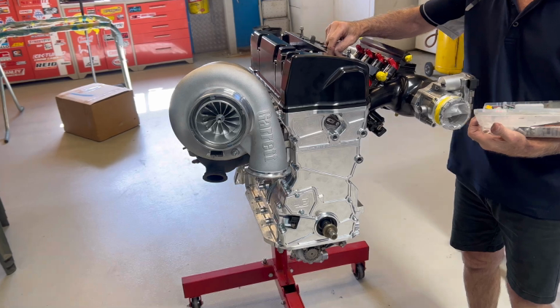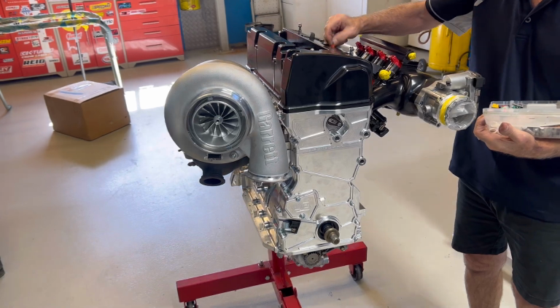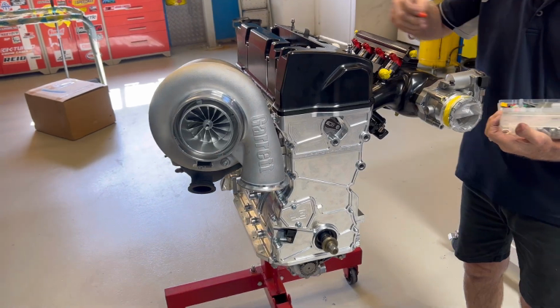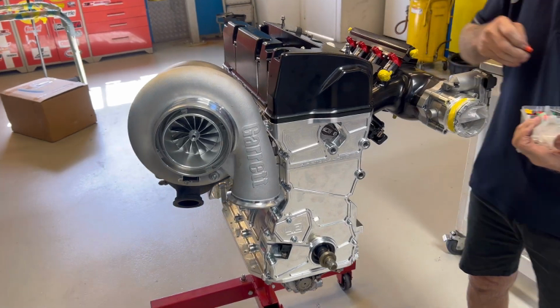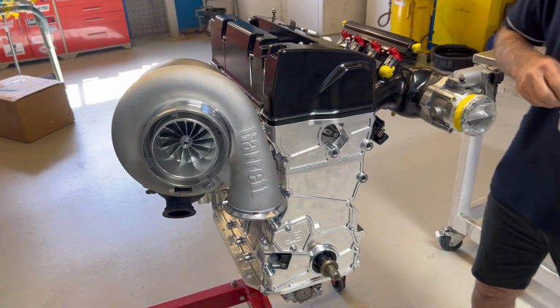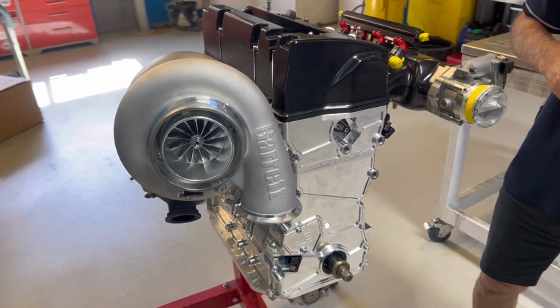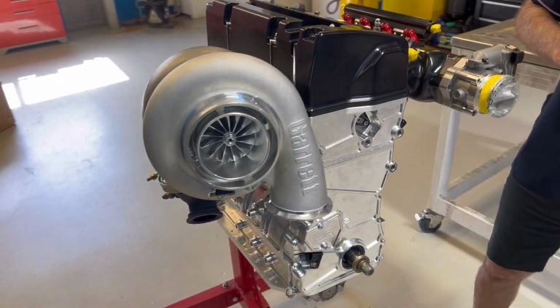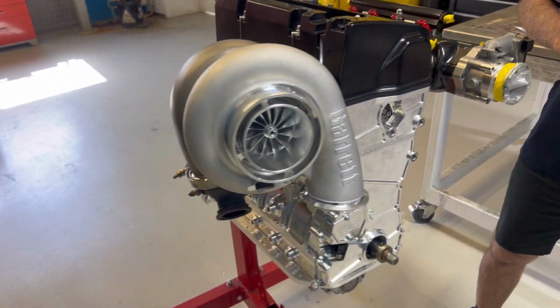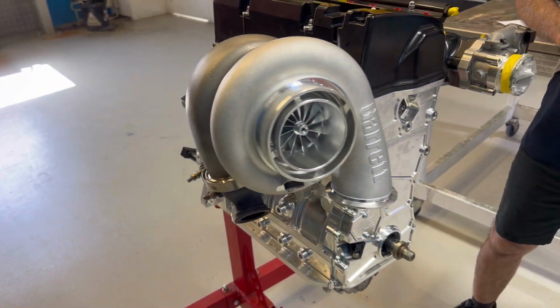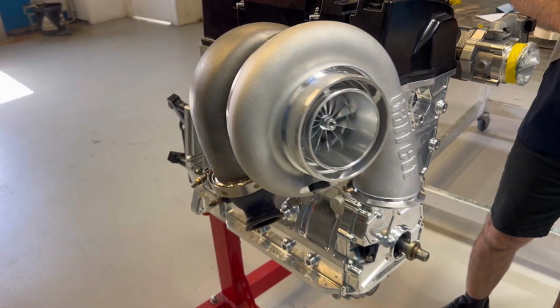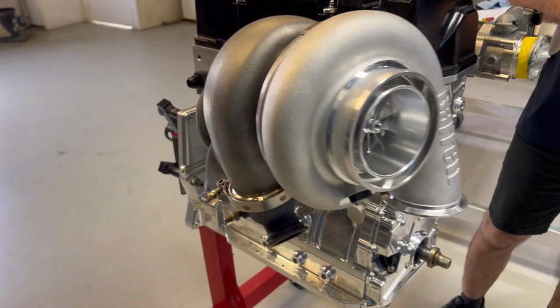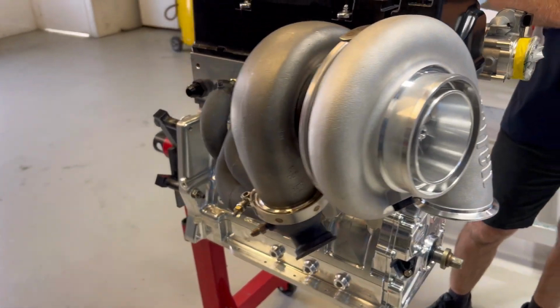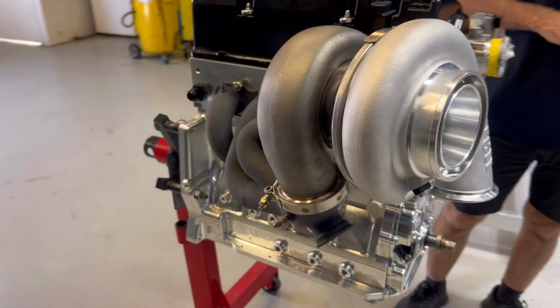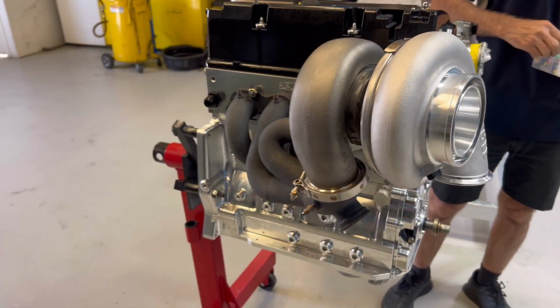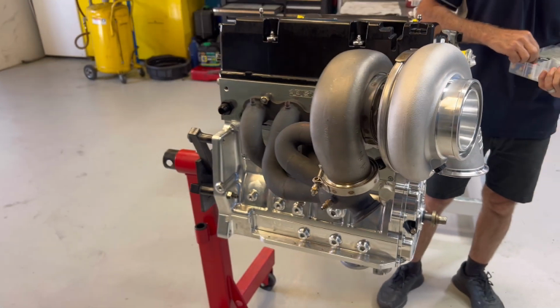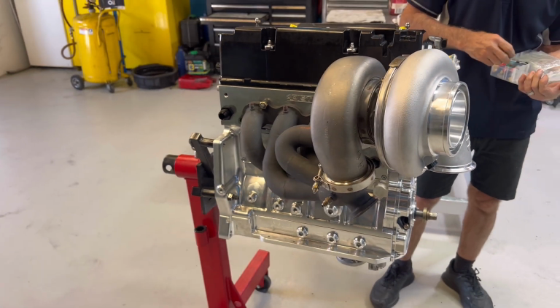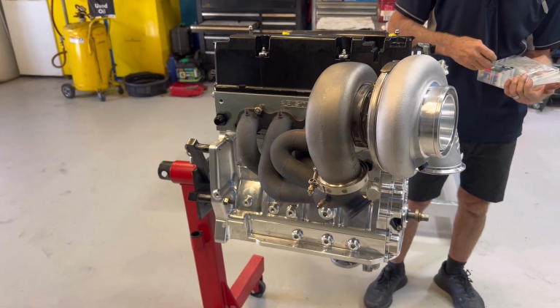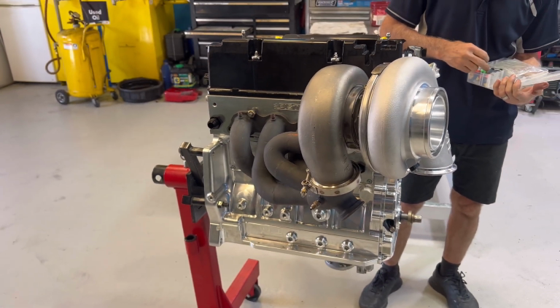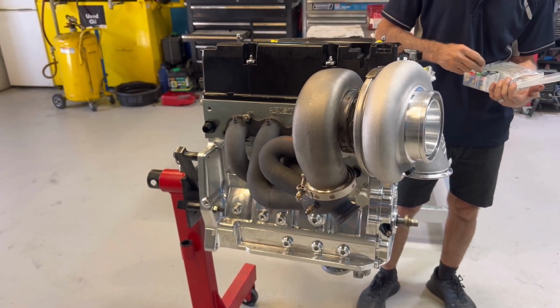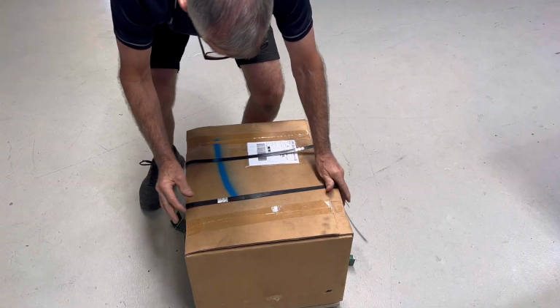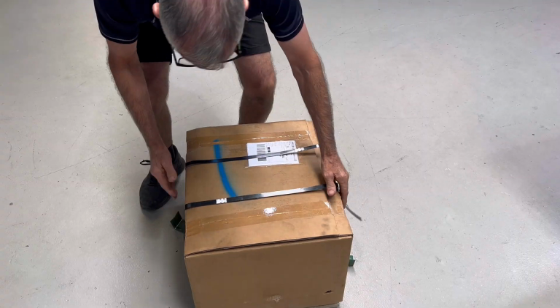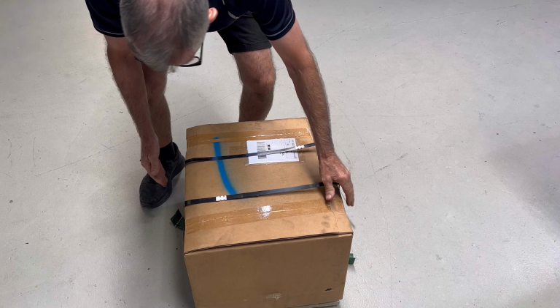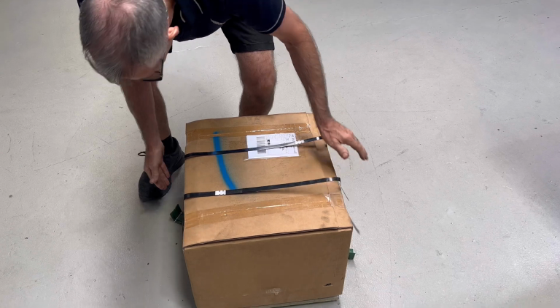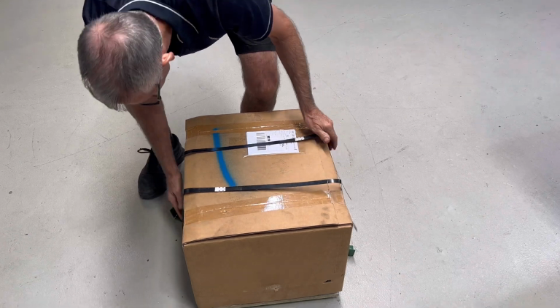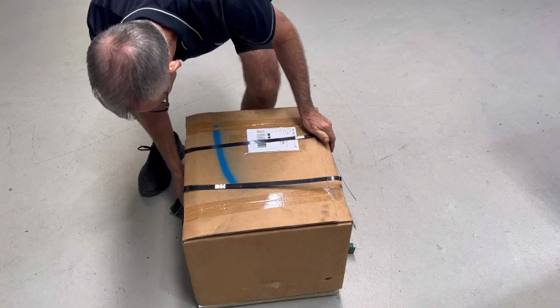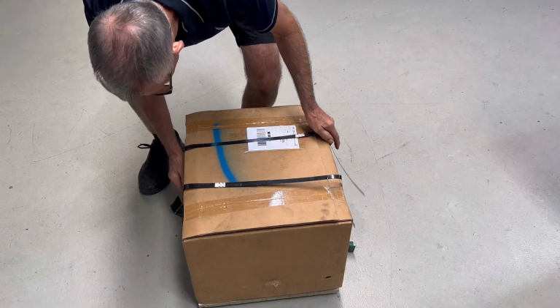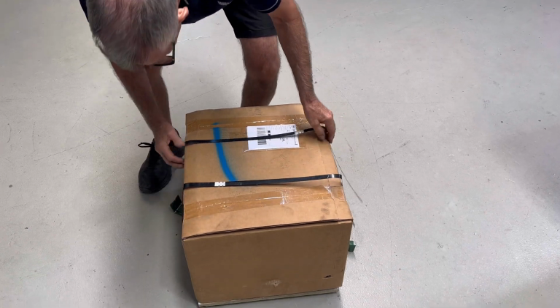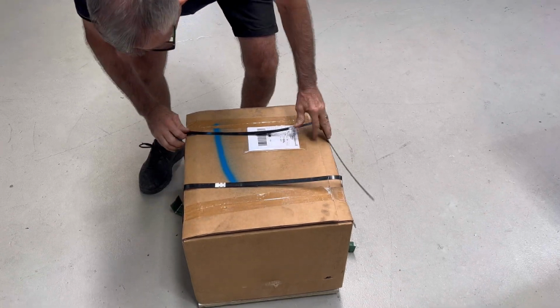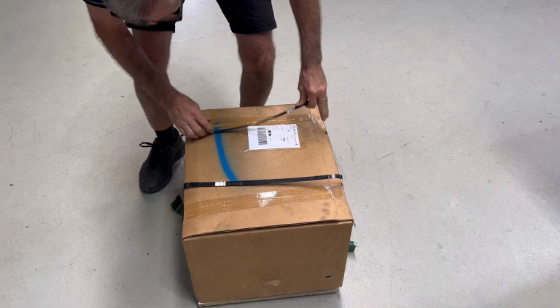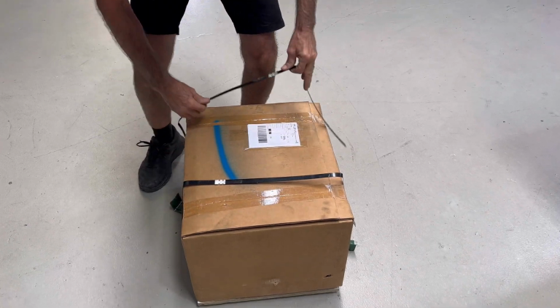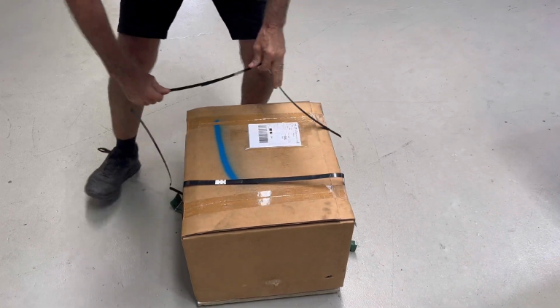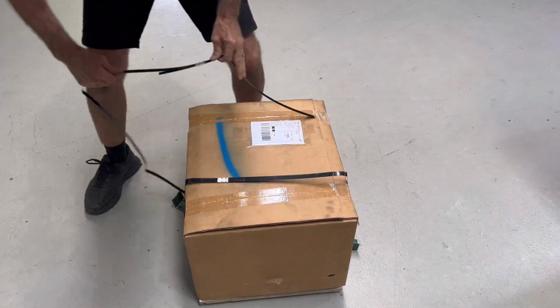Well, if you like billet blocks, I think you should hang around and watch this episode. What's in the box, Donnie? What's in the box?